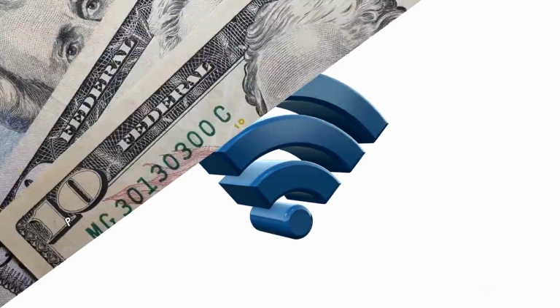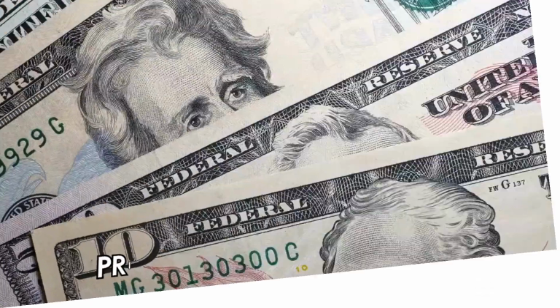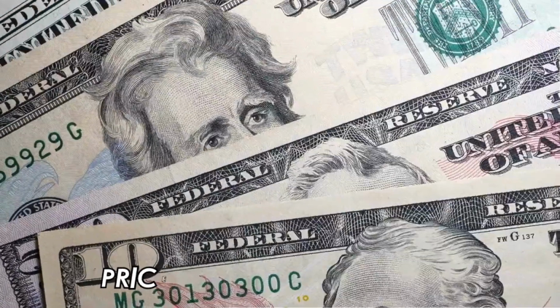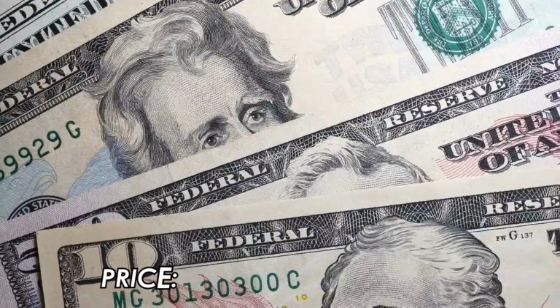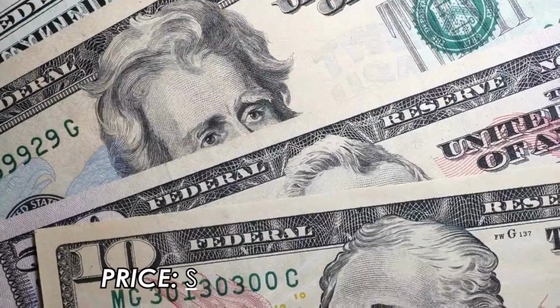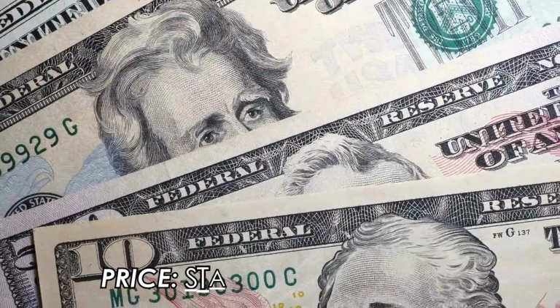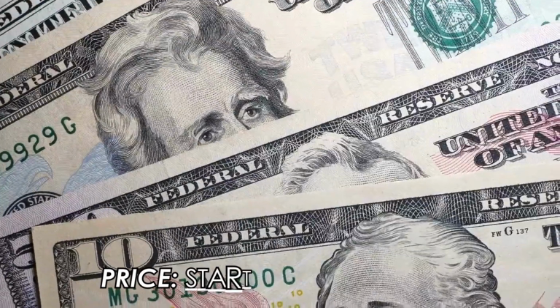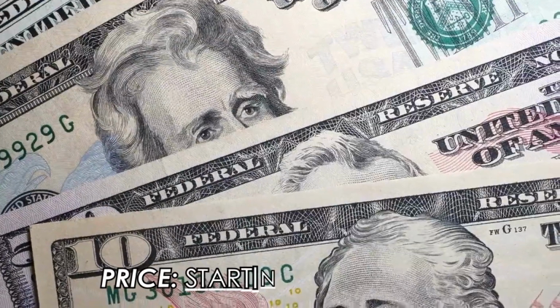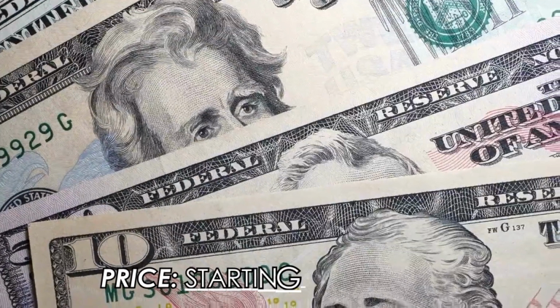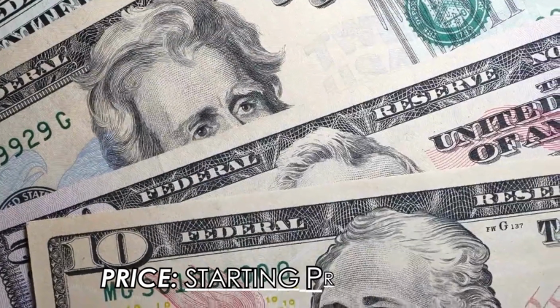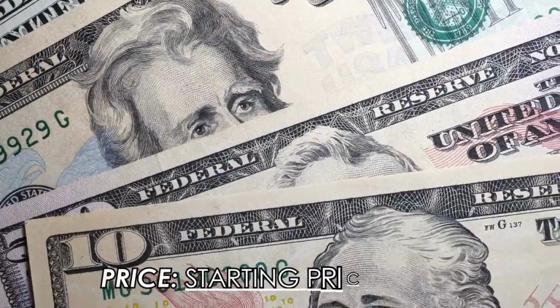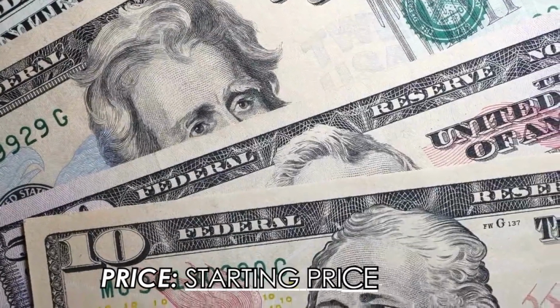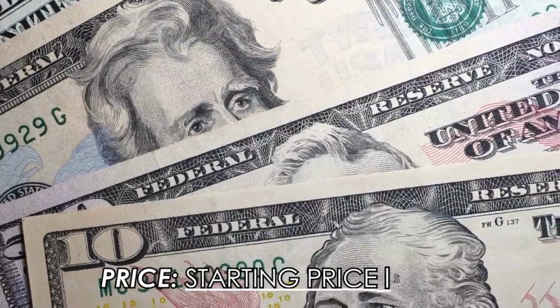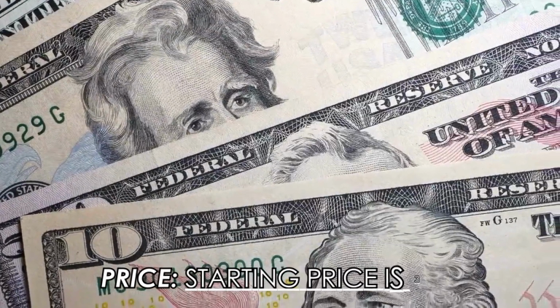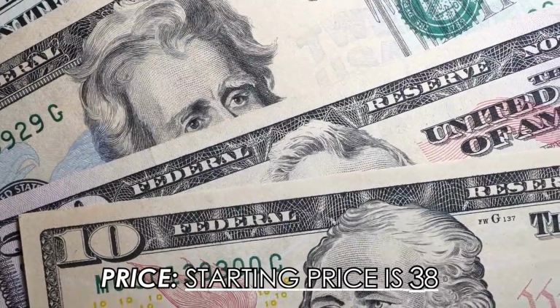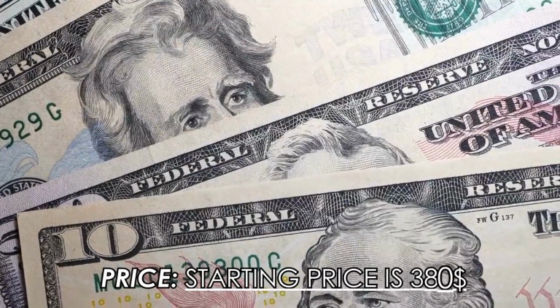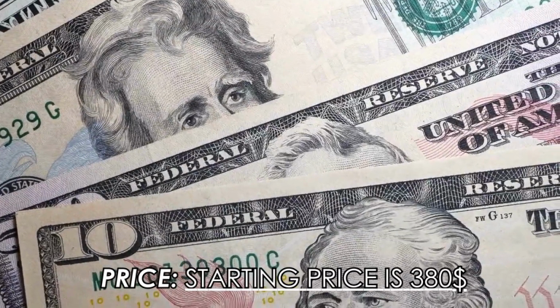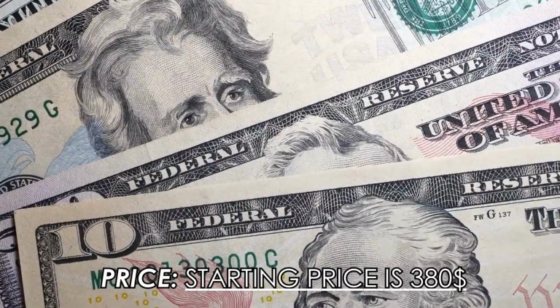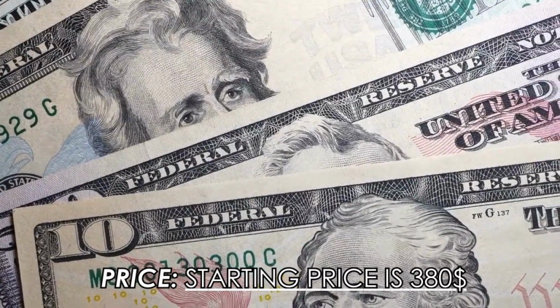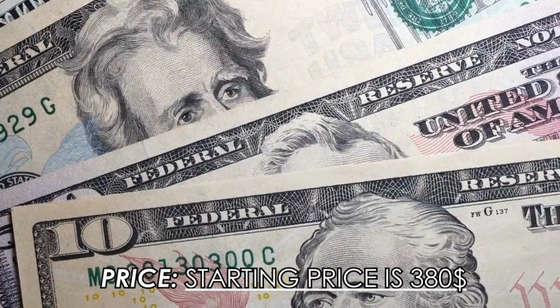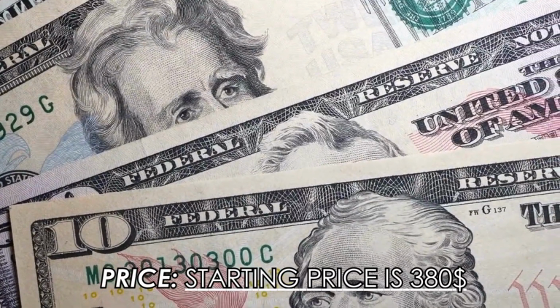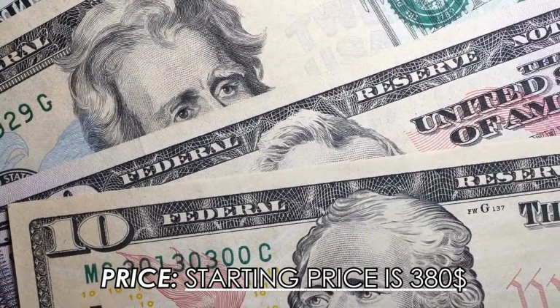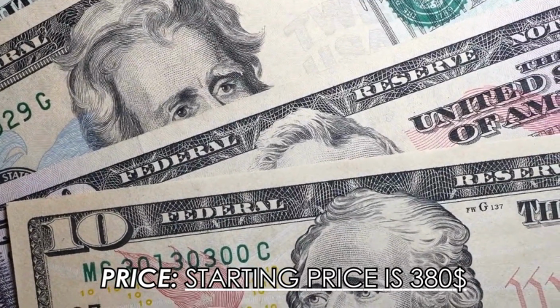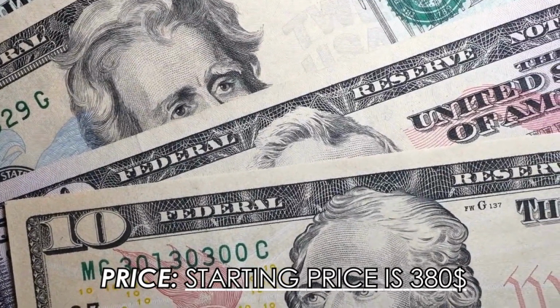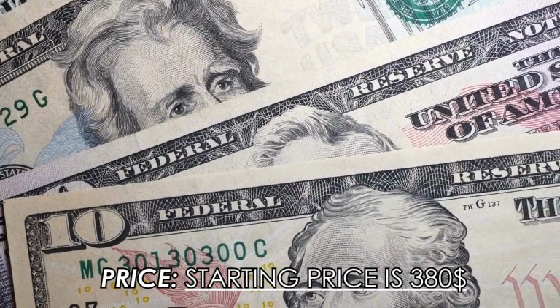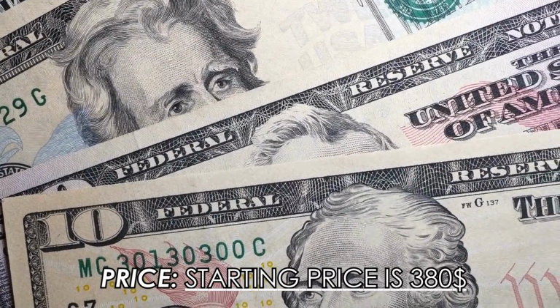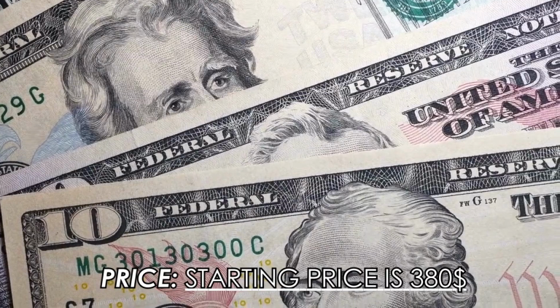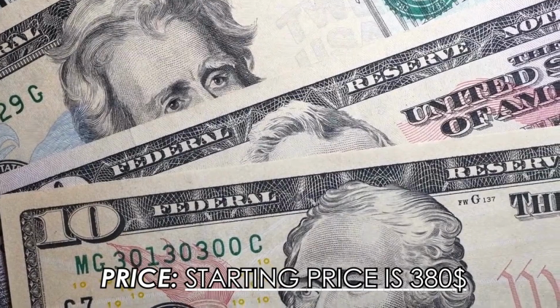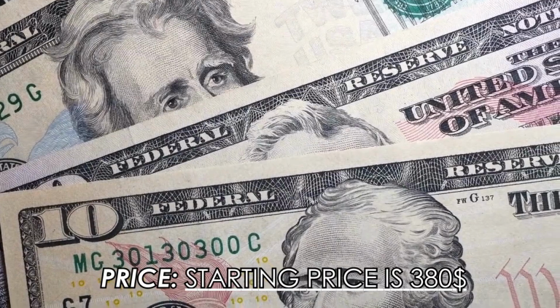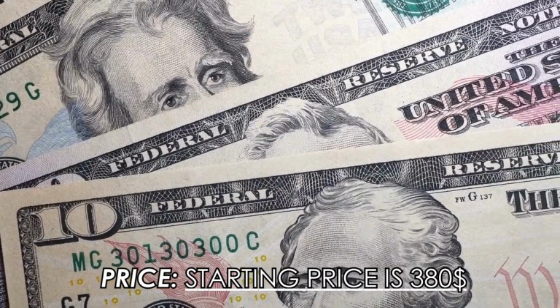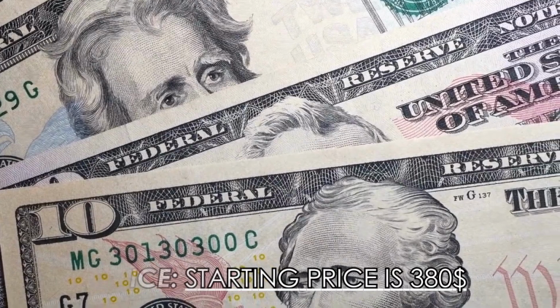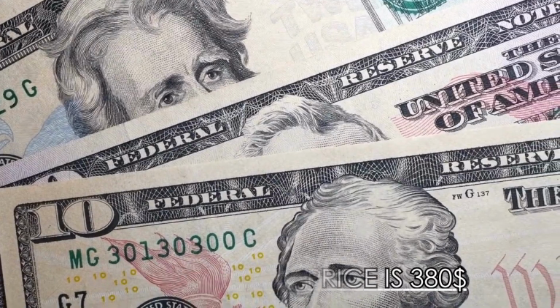Price: The starting price of this amazing product is just $380 US dollars.